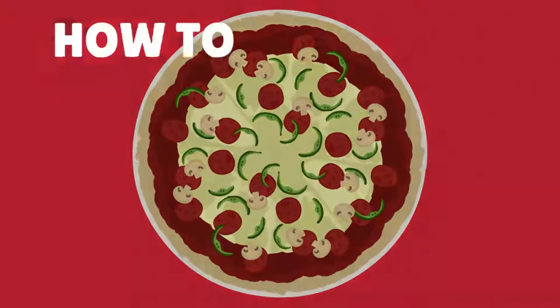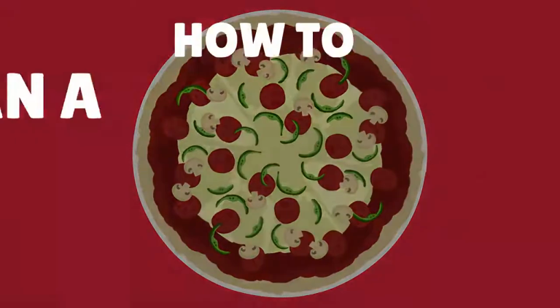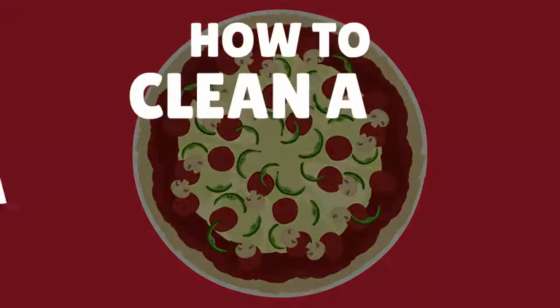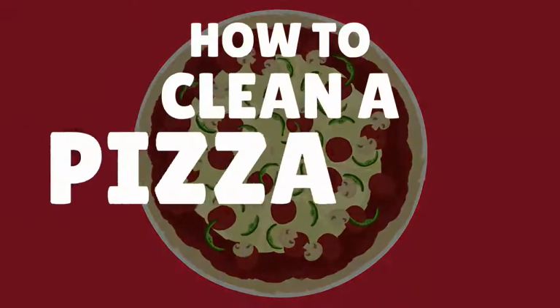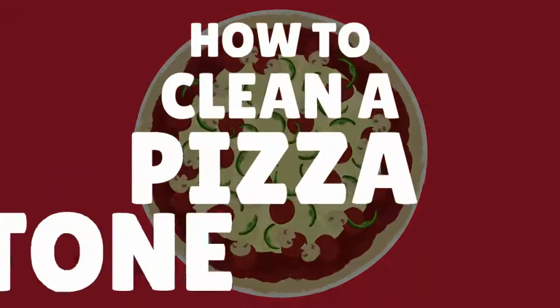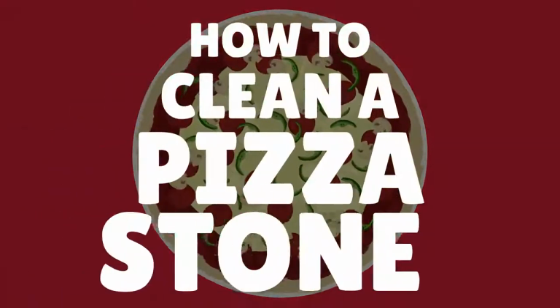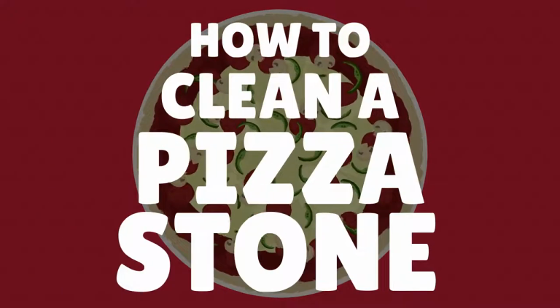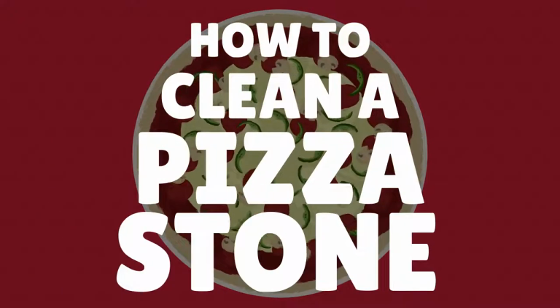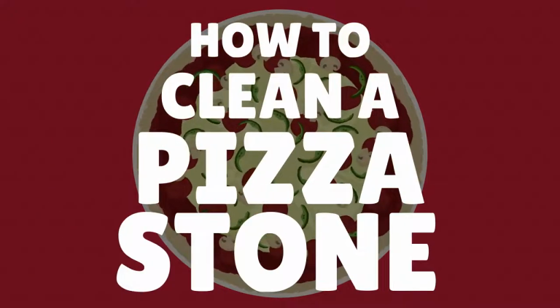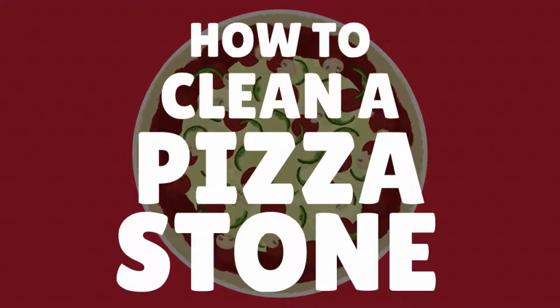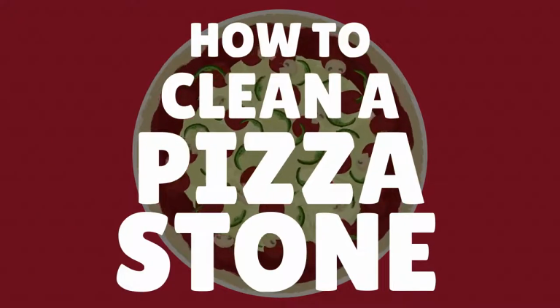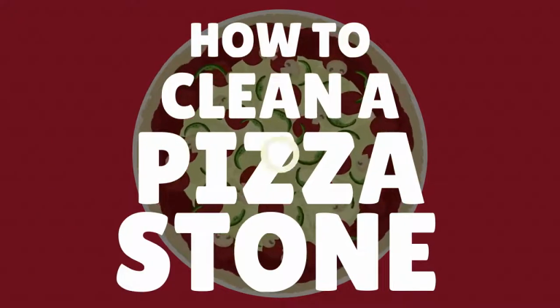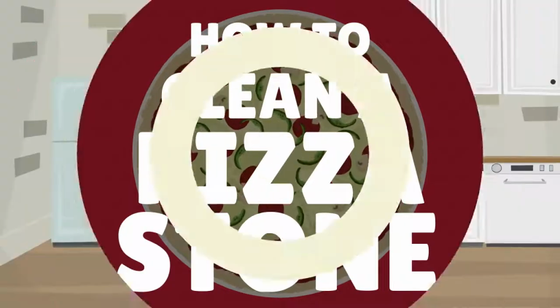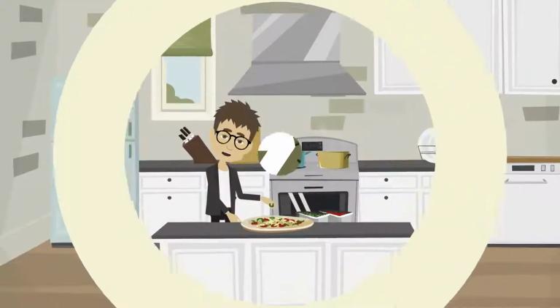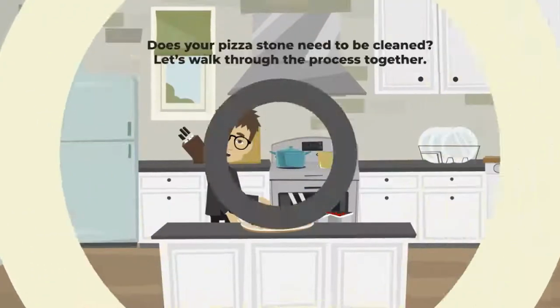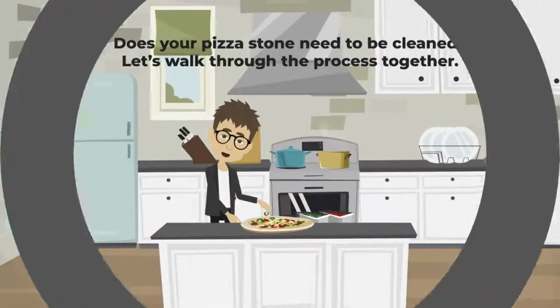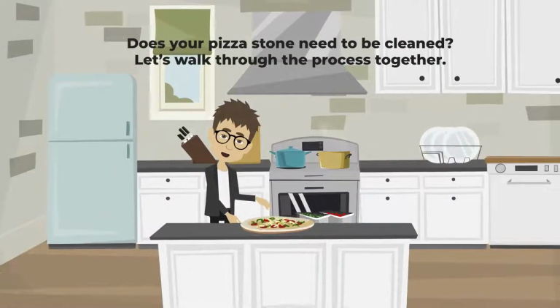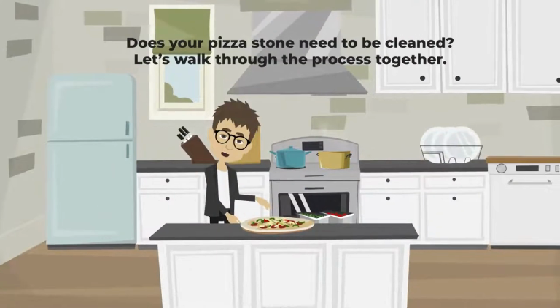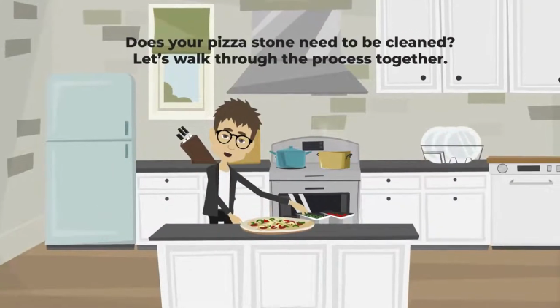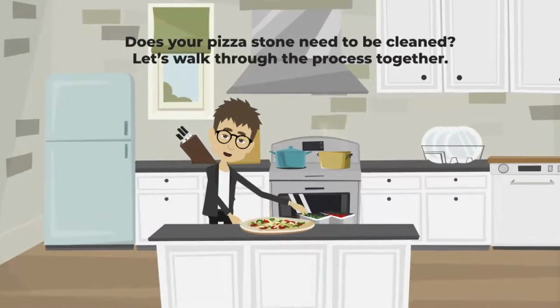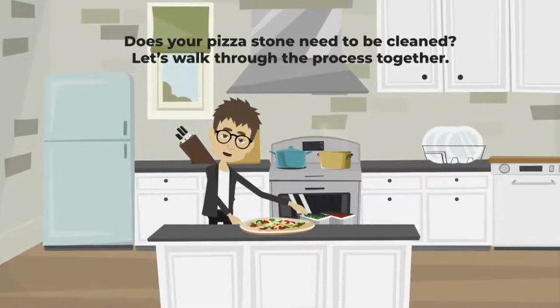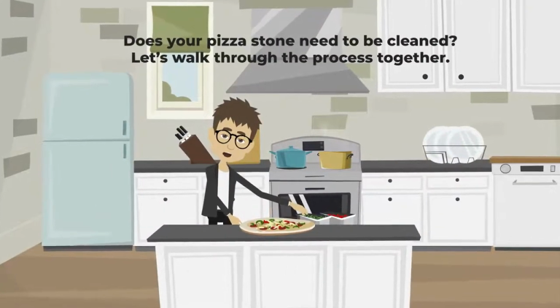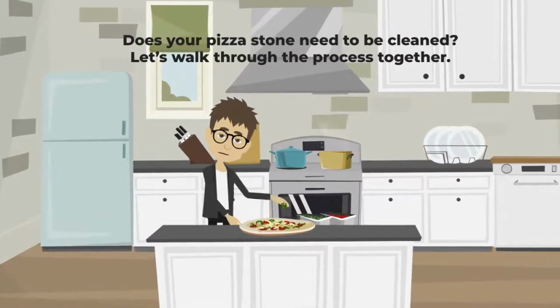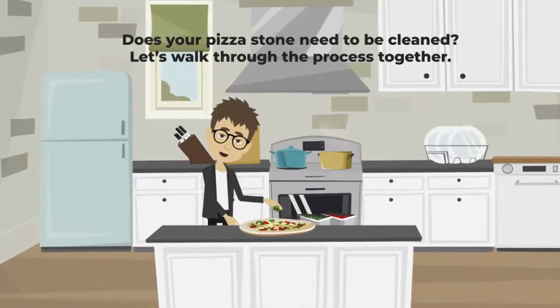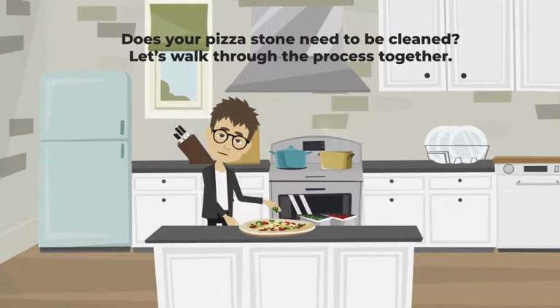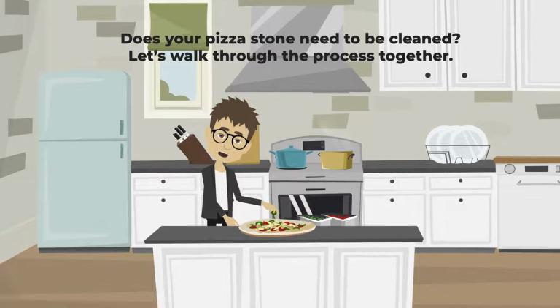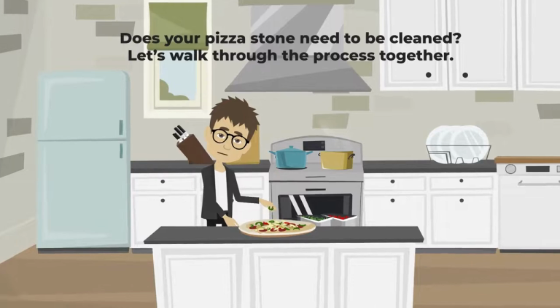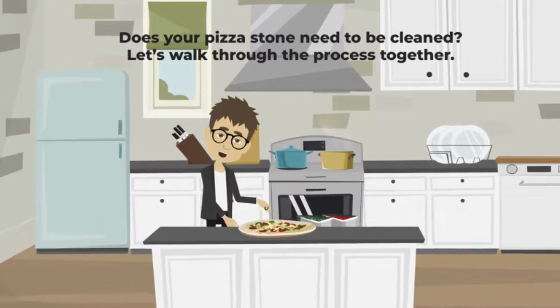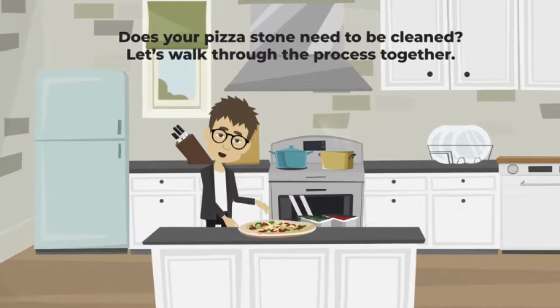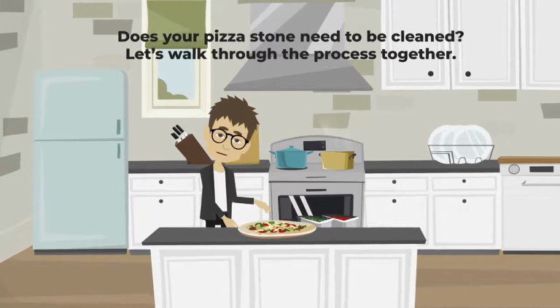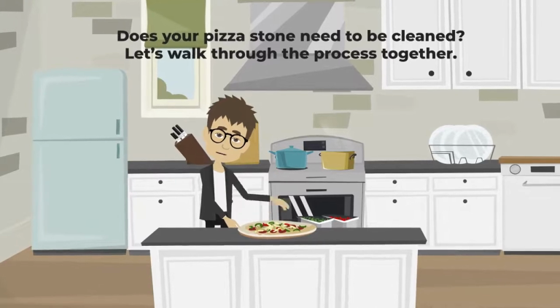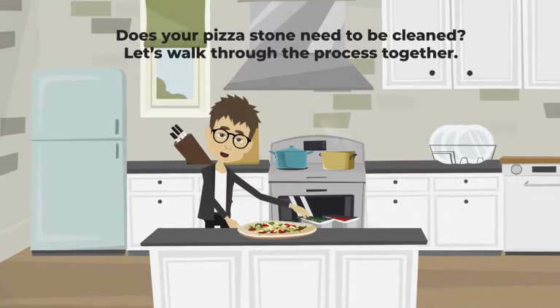How to clean a pizza stone. Does your pizza stone need to be cleaned? Let's walk through the process together.